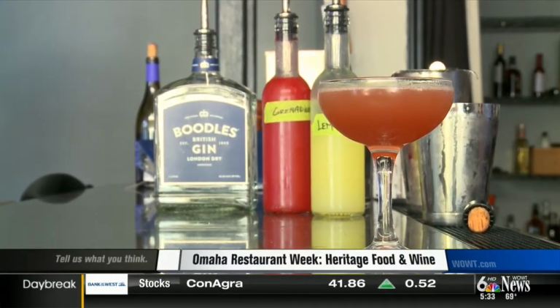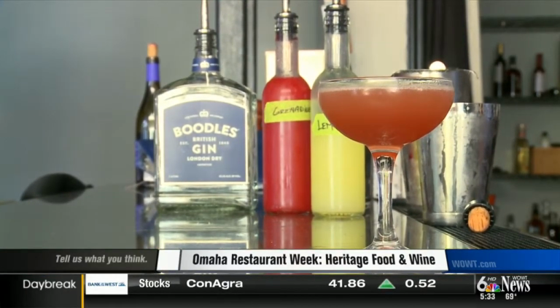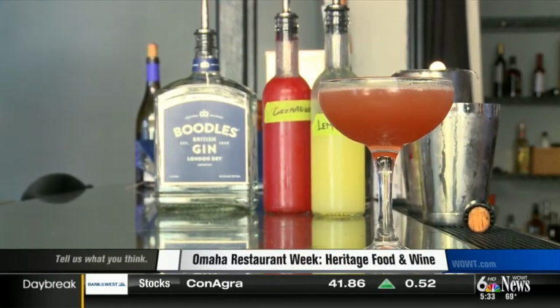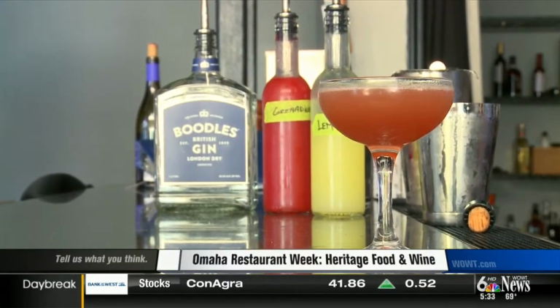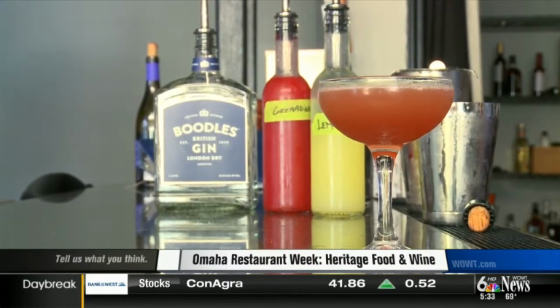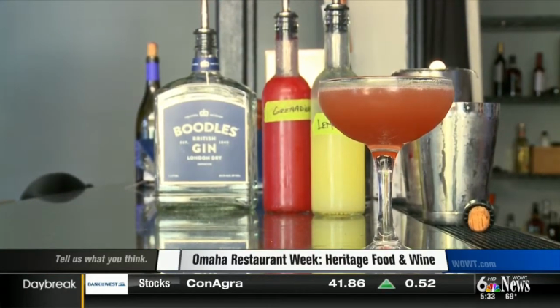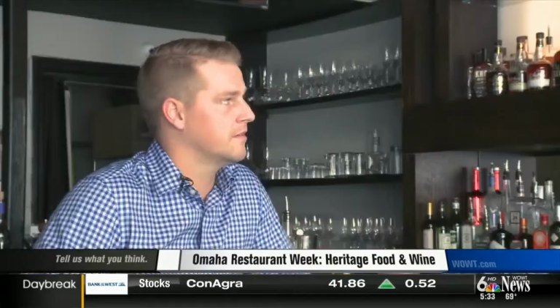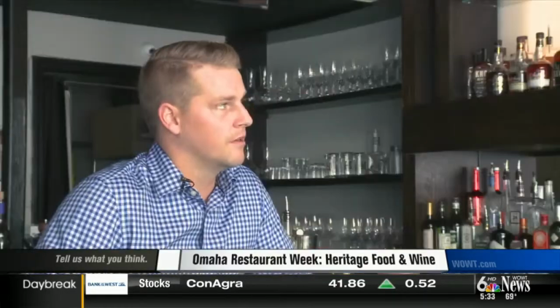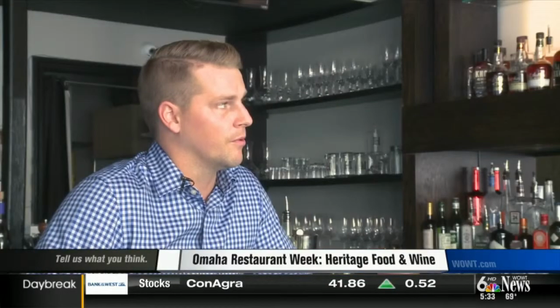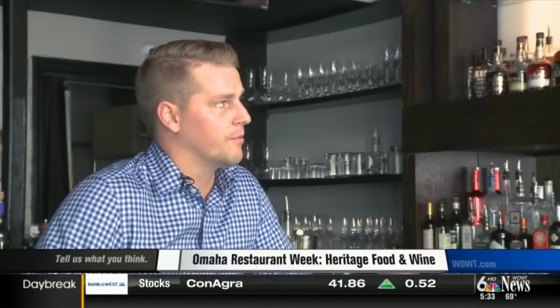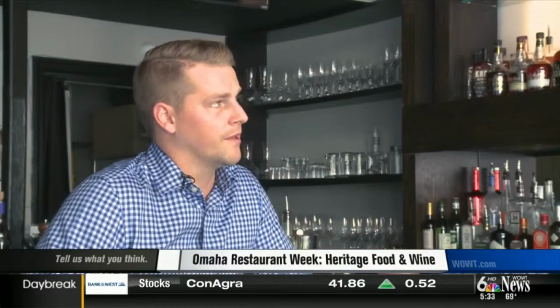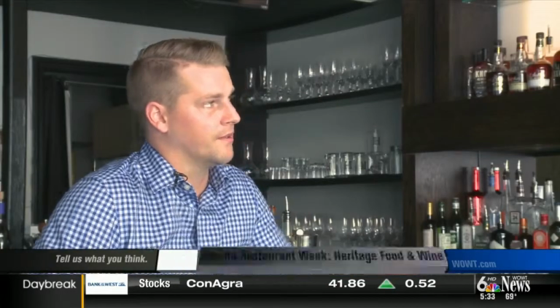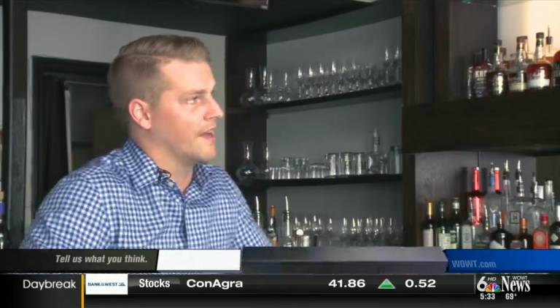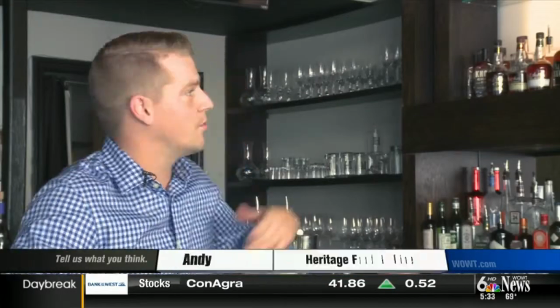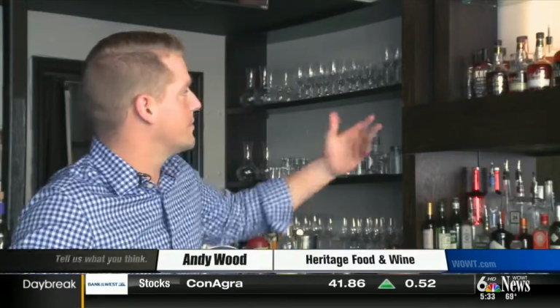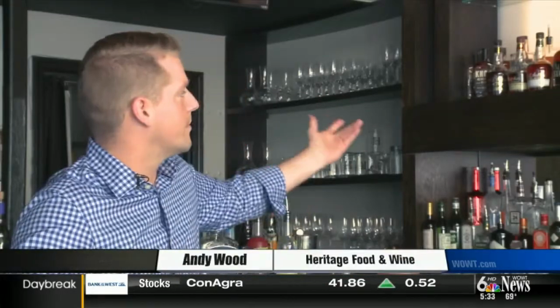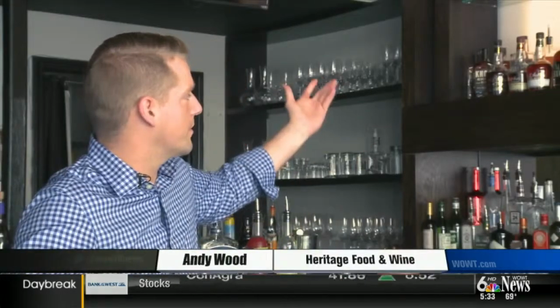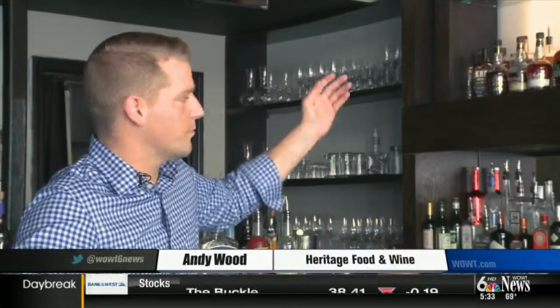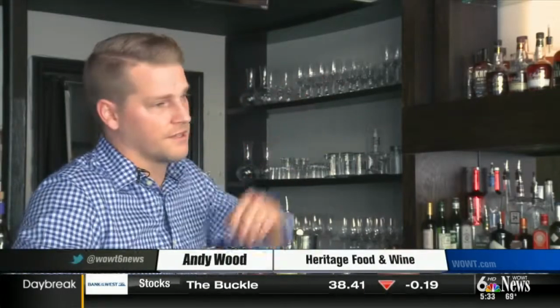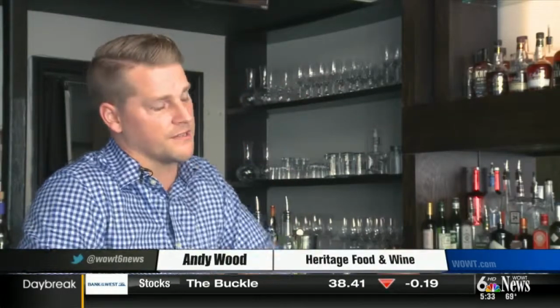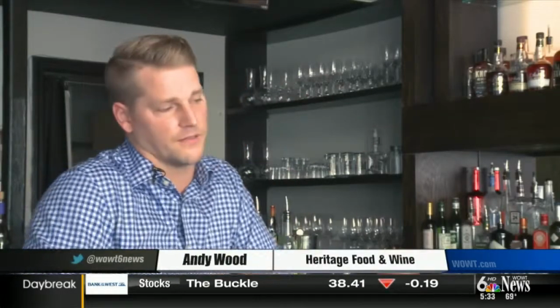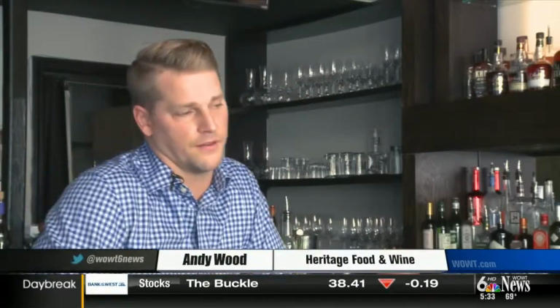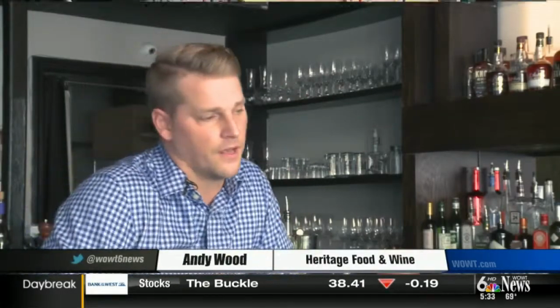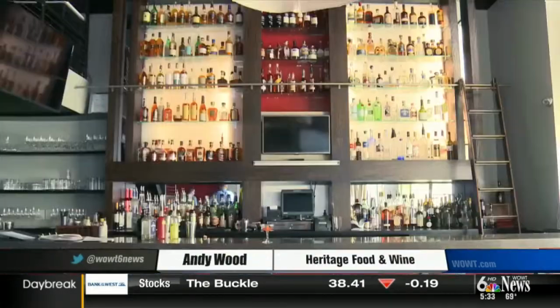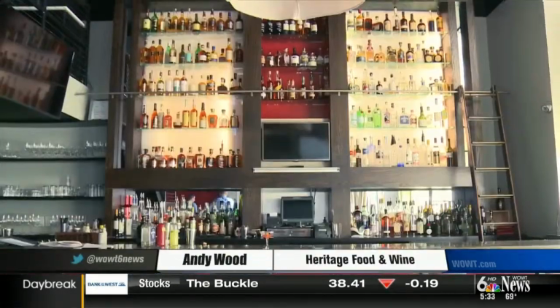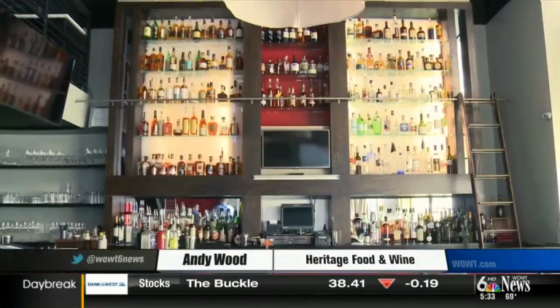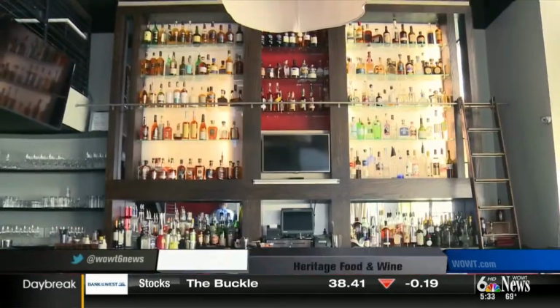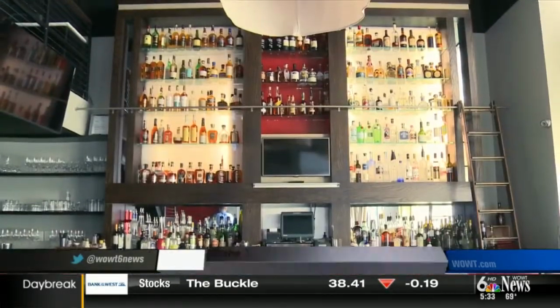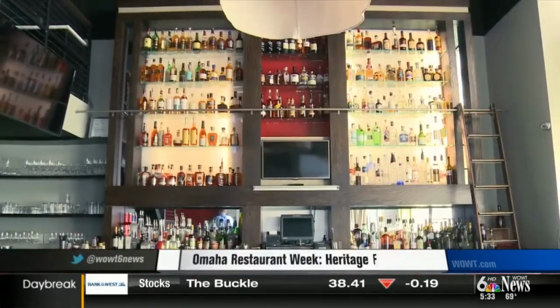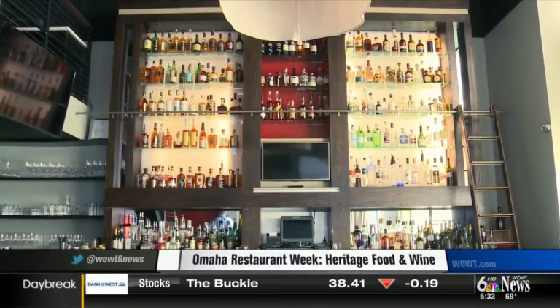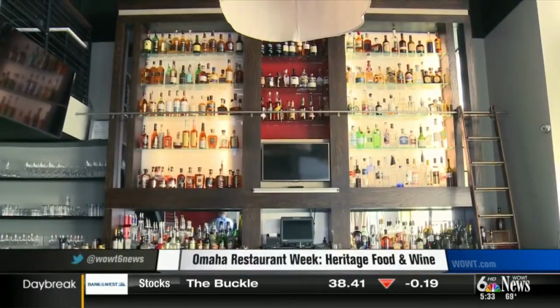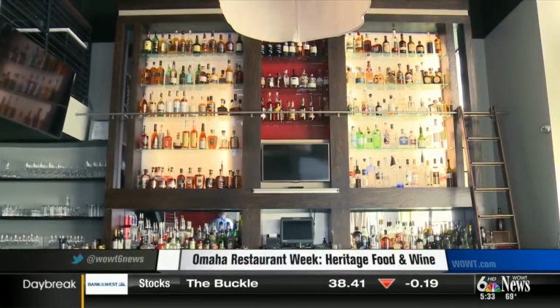We want people to try our drinks. We want people to get in here and ask questions about different whiskeys and not feel intimidated by it at all.